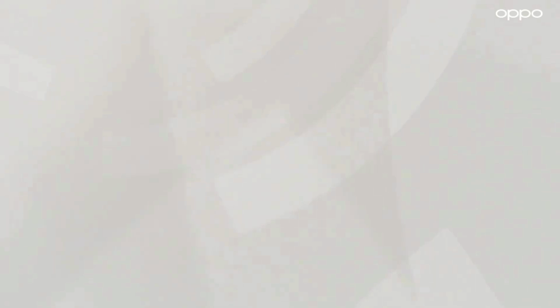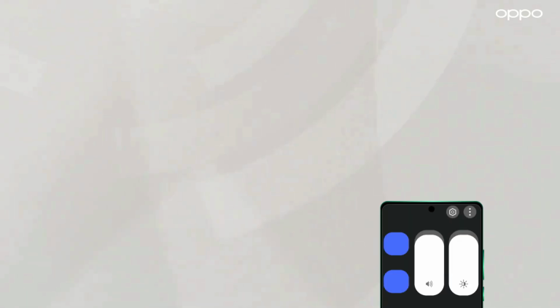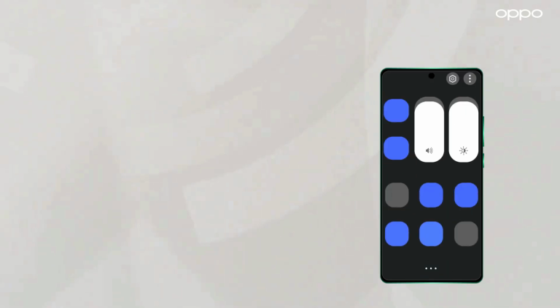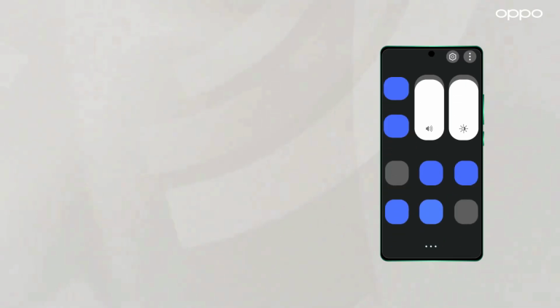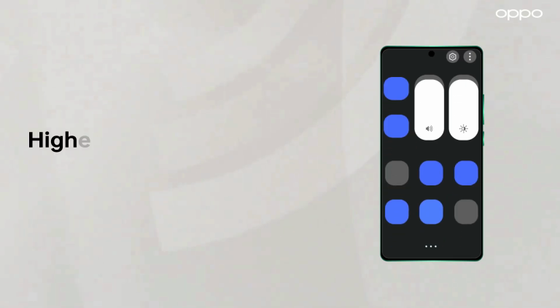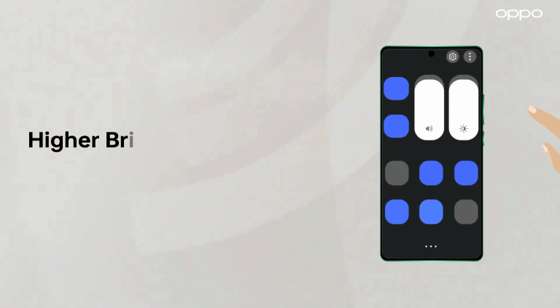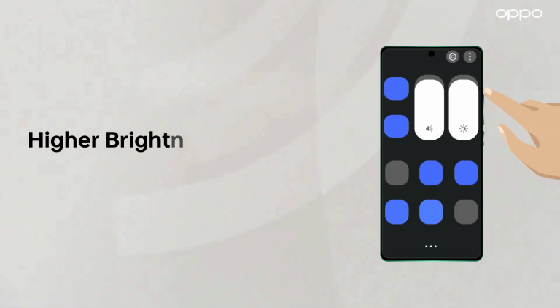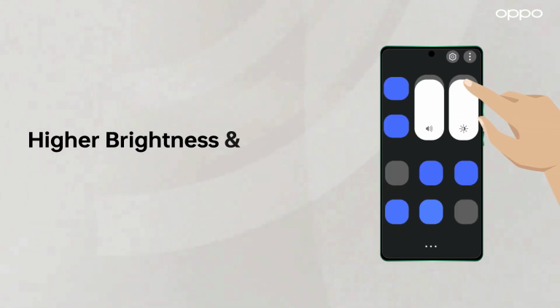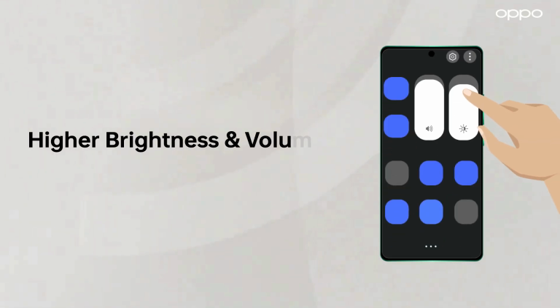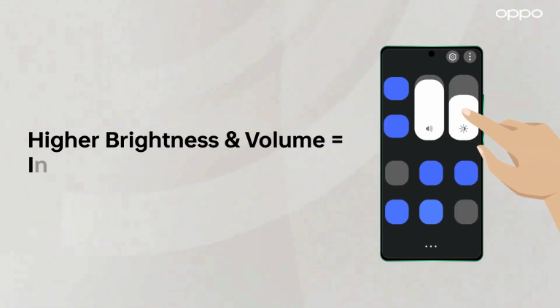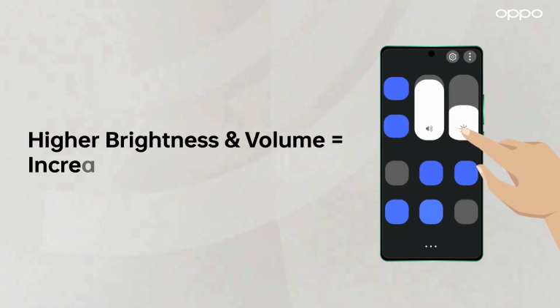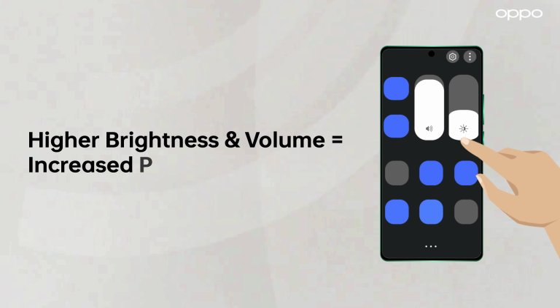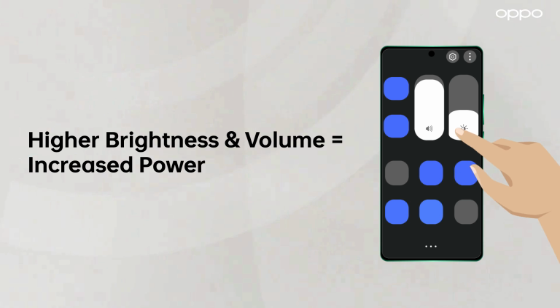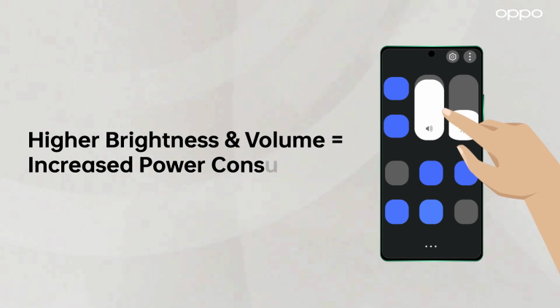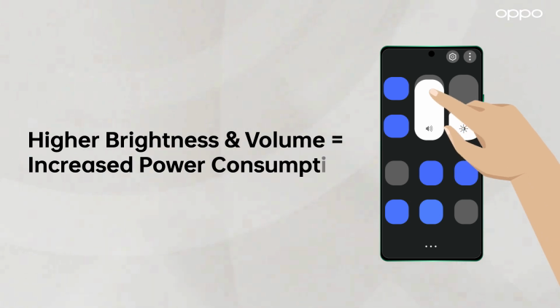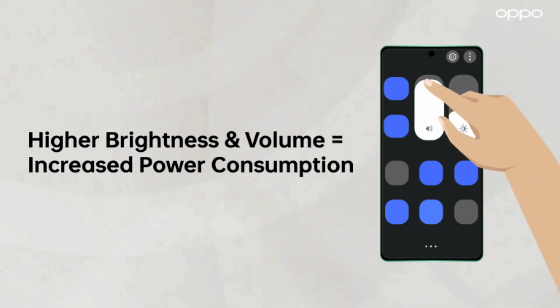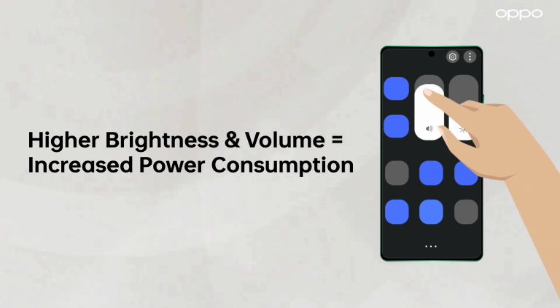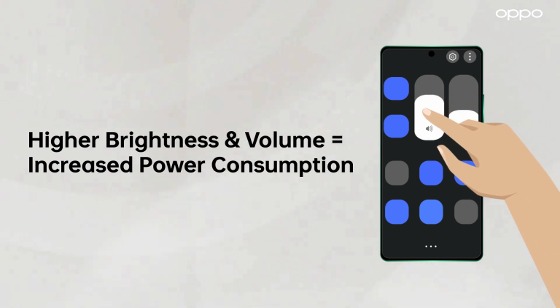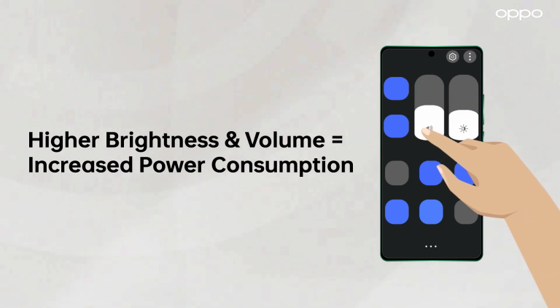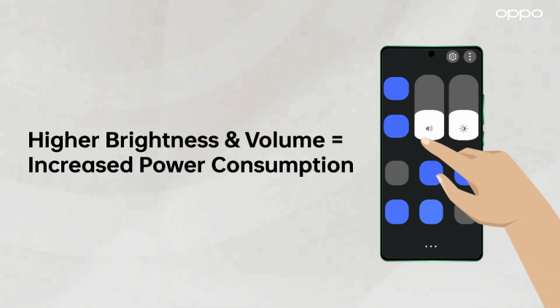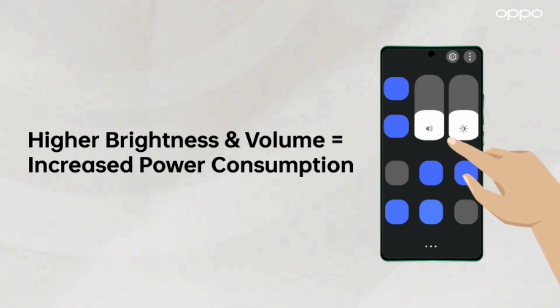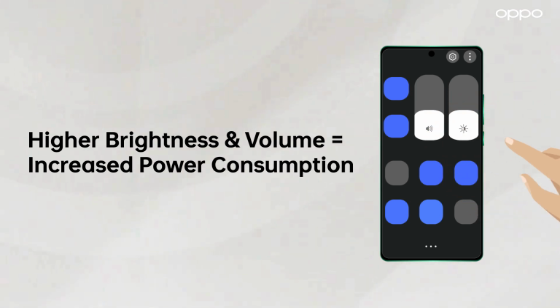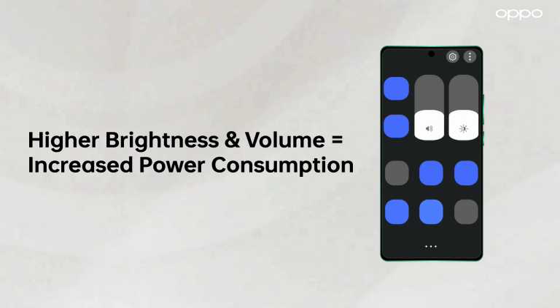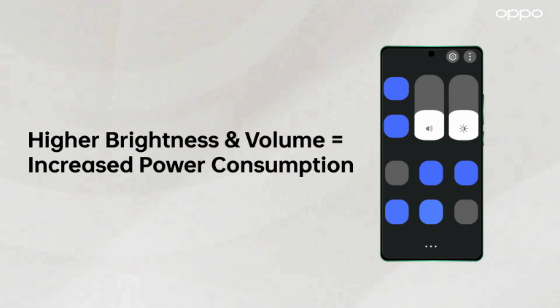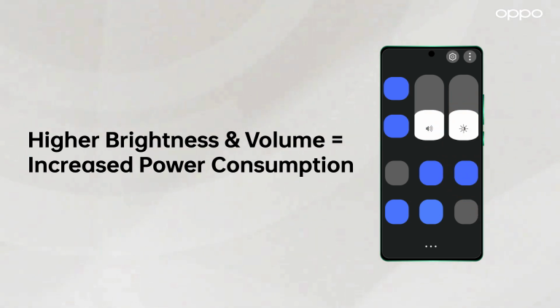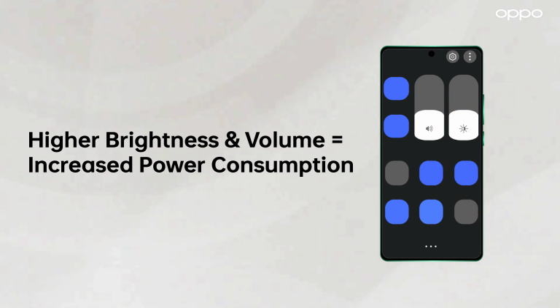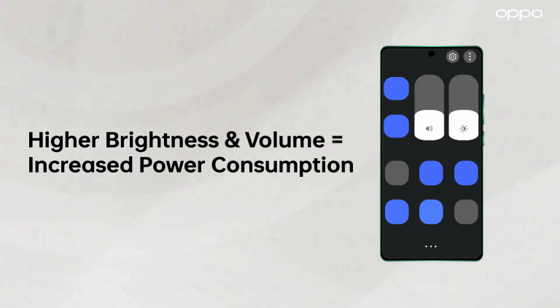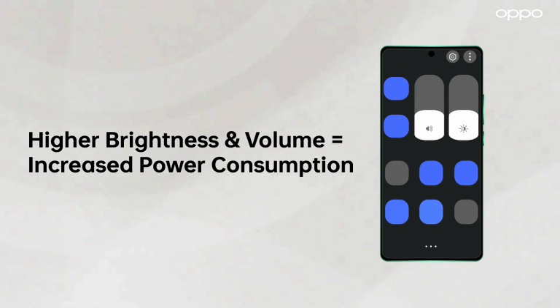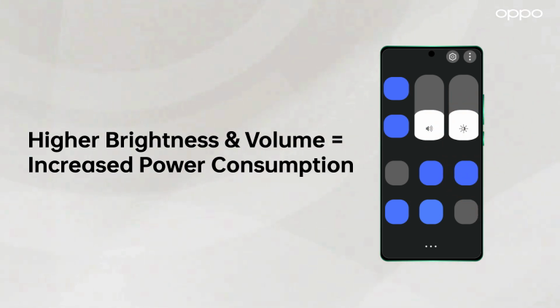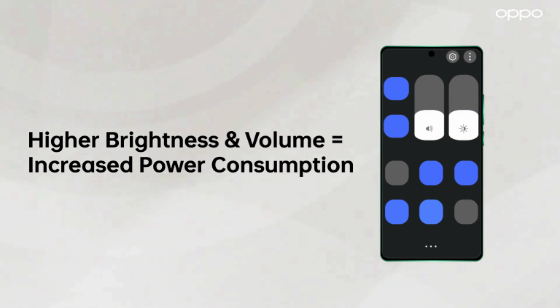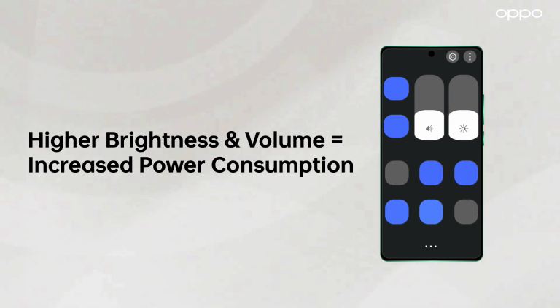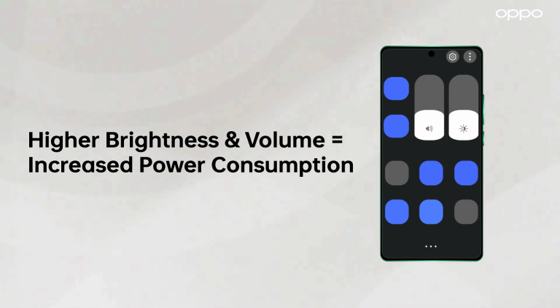Second, reduce power usage — set brightness to auto and adjust volume as needed.